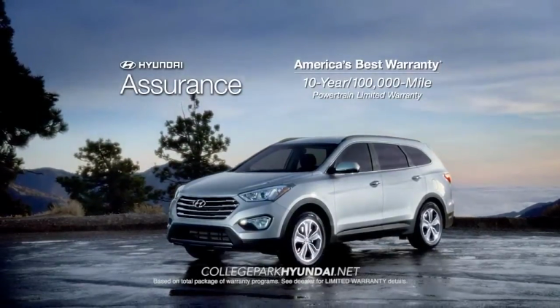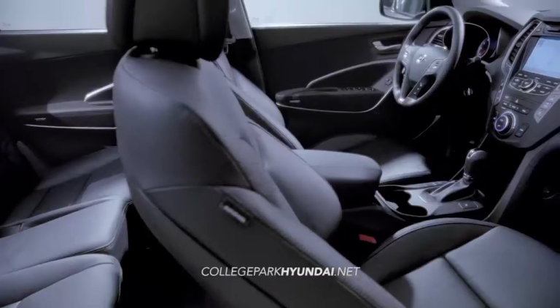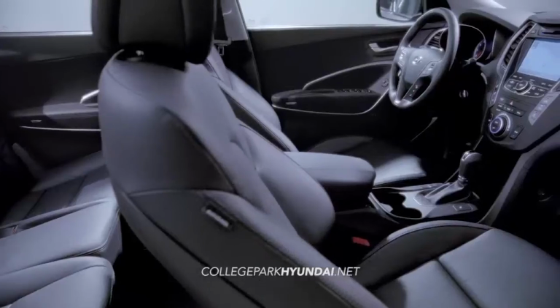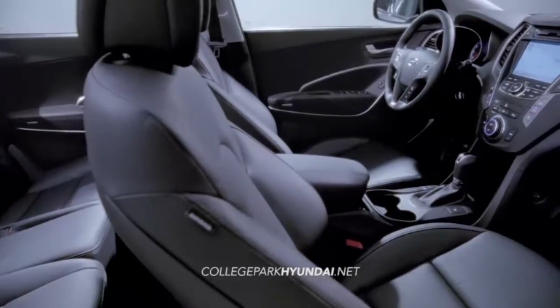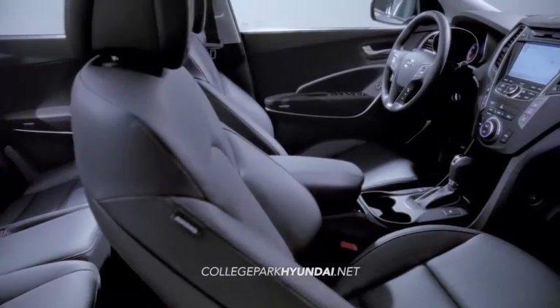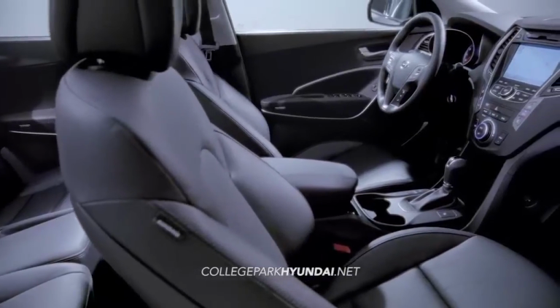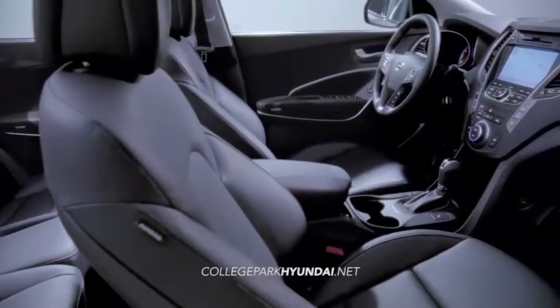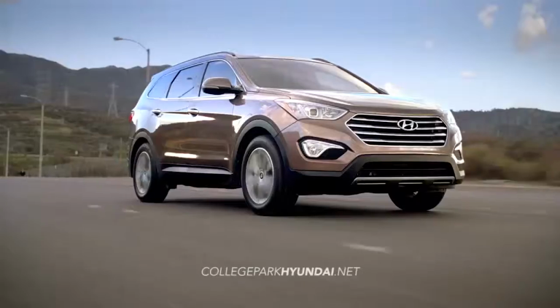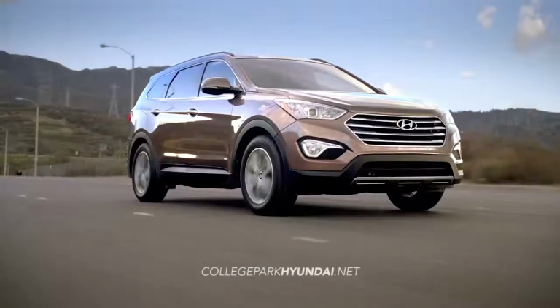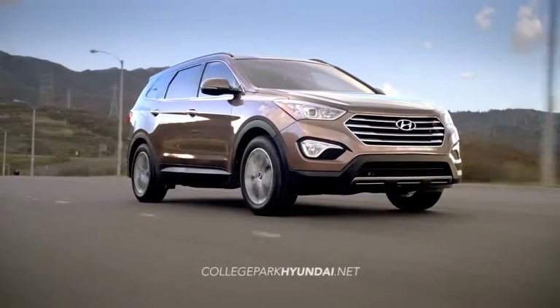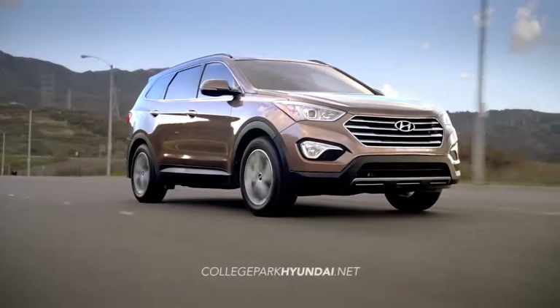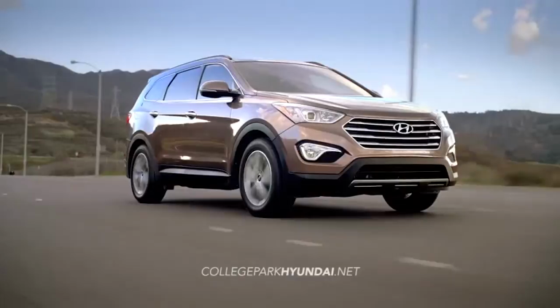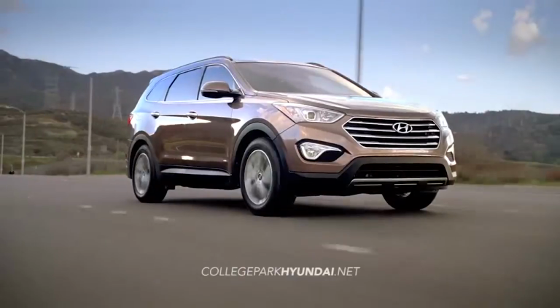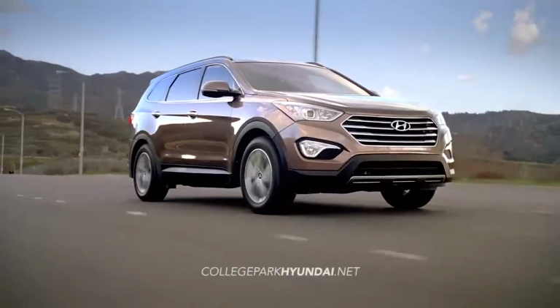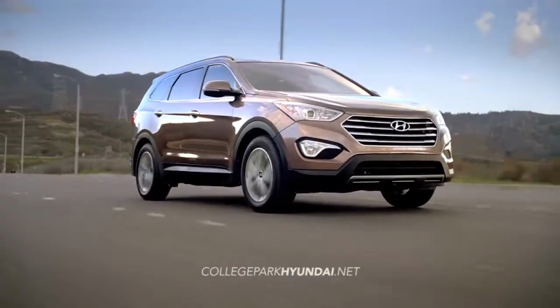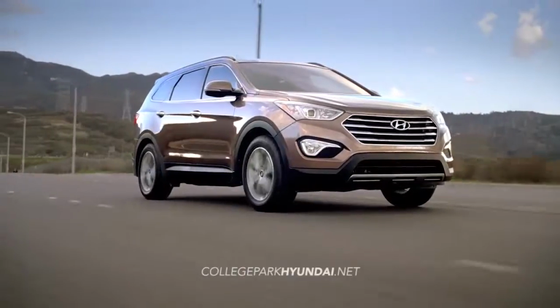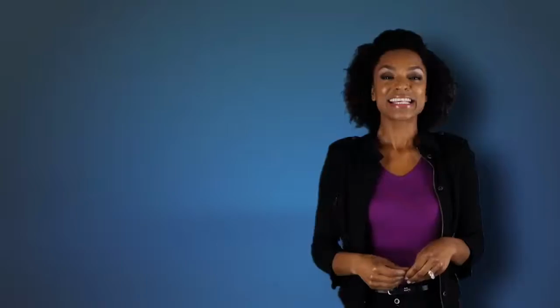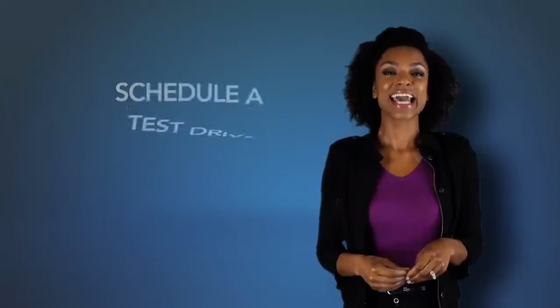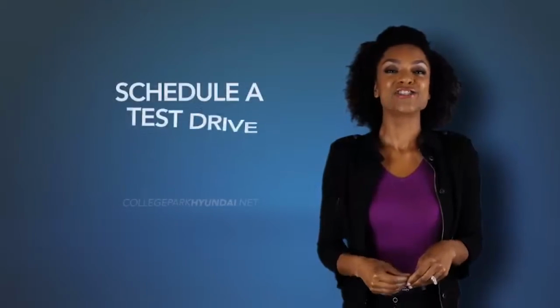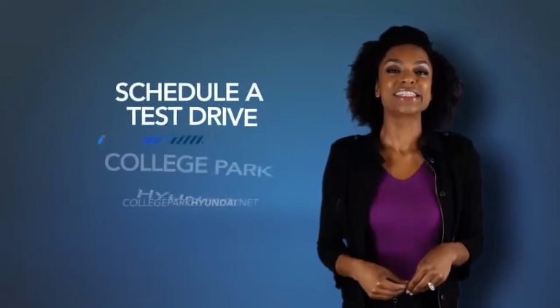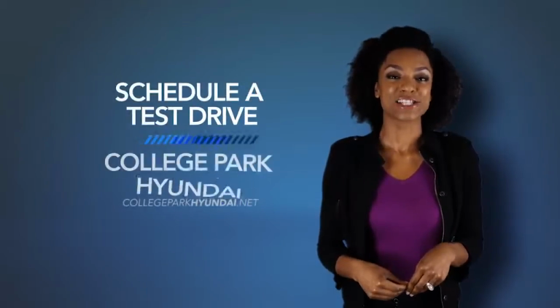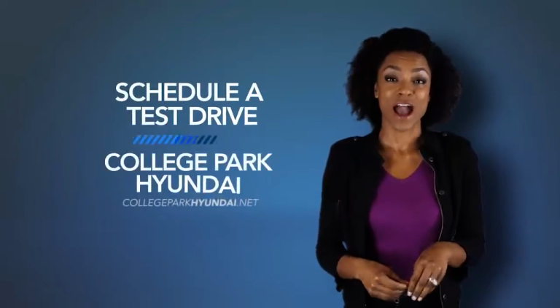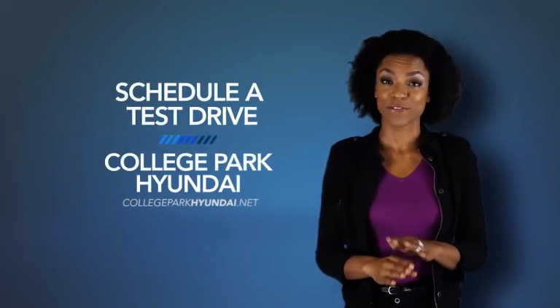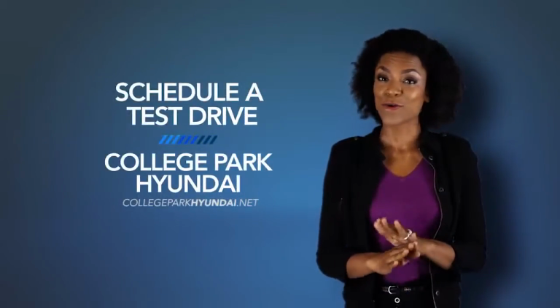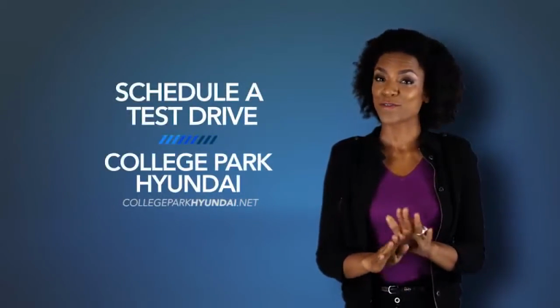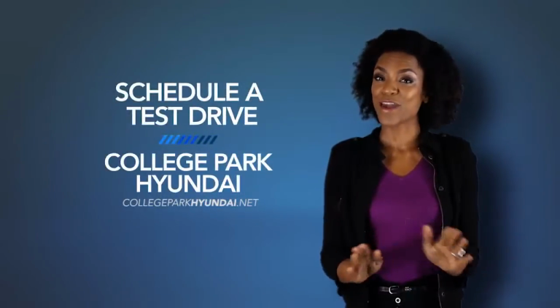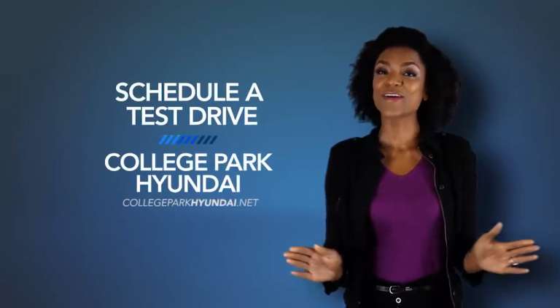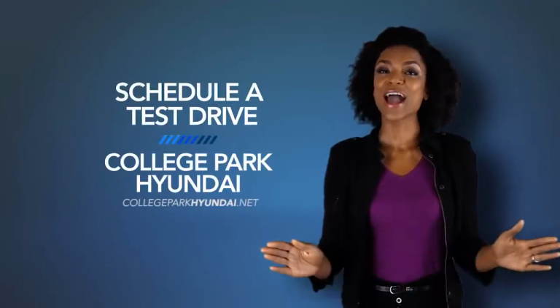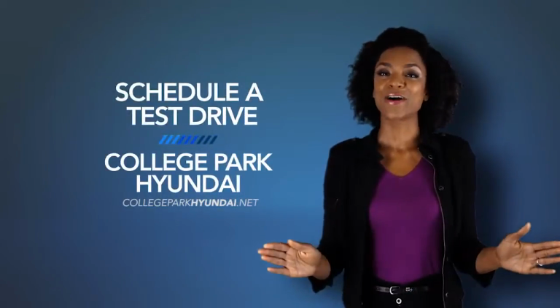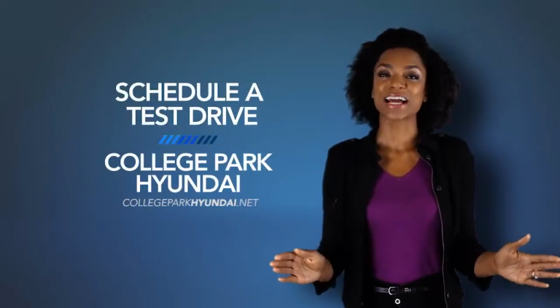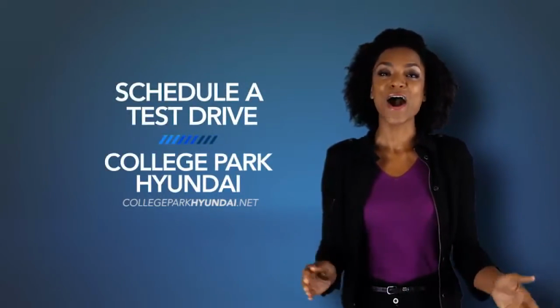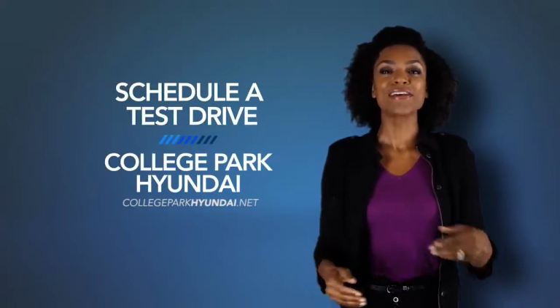Now that's value you can't get with the other guys. Schedule a test drive of your very own at College Park Hyundai today.